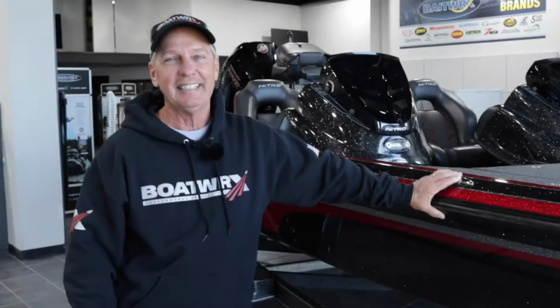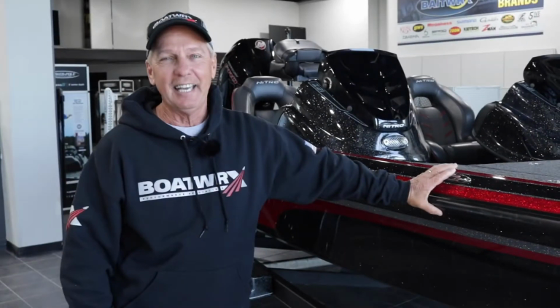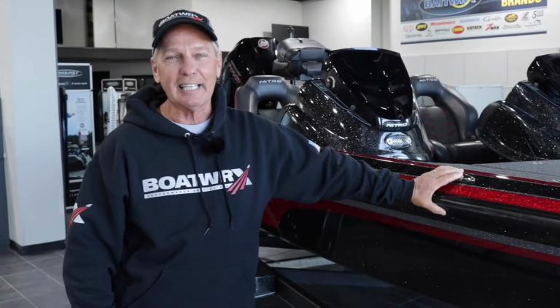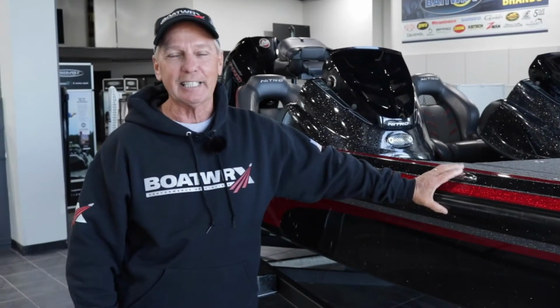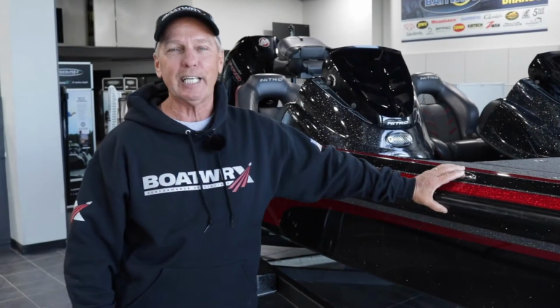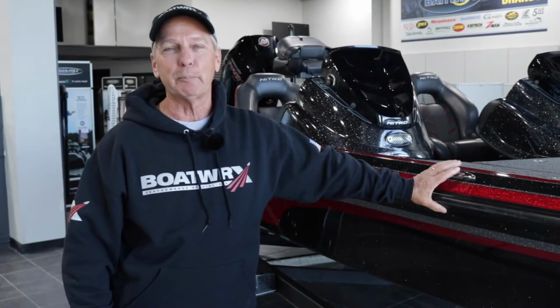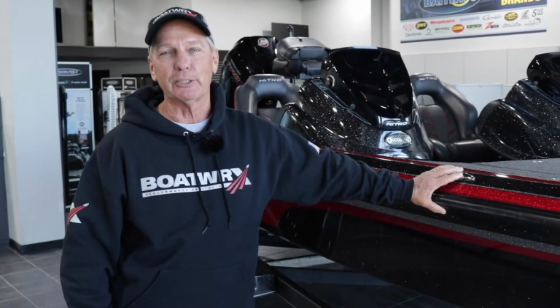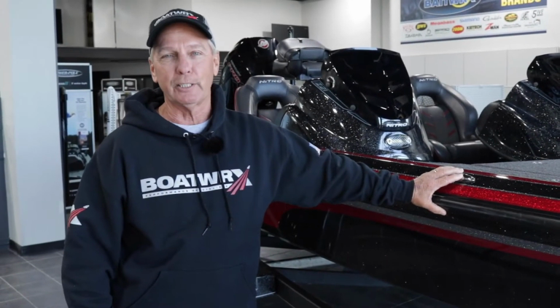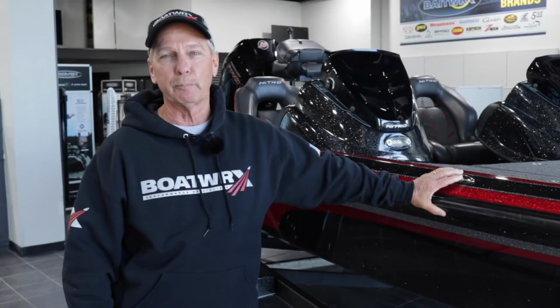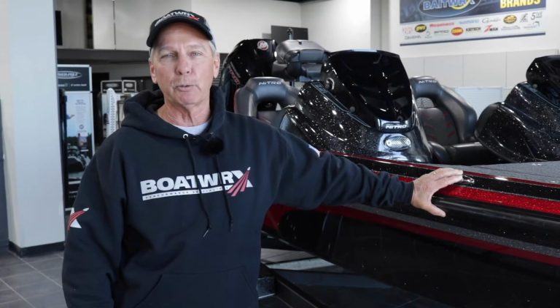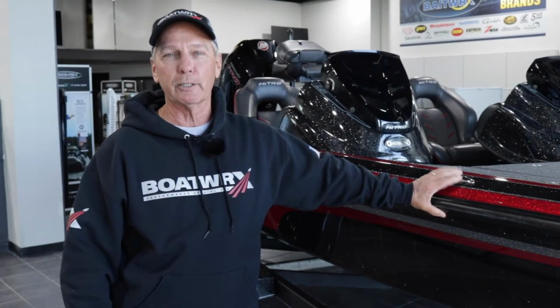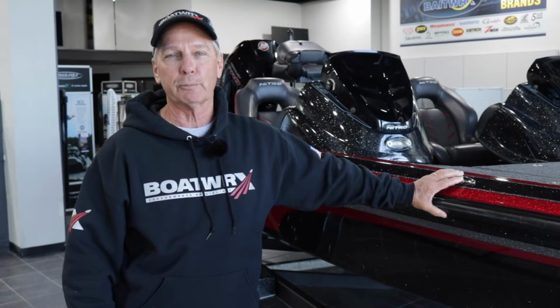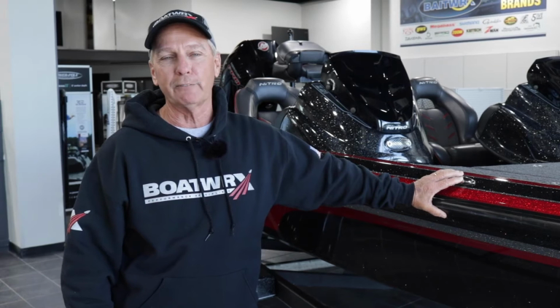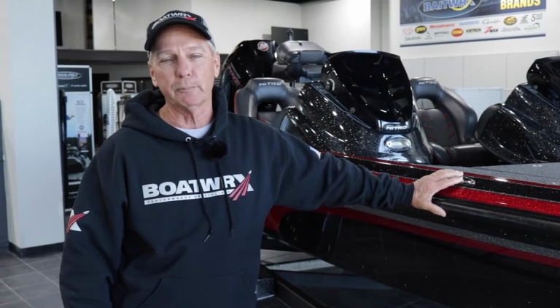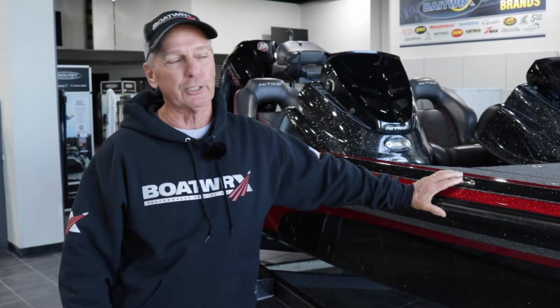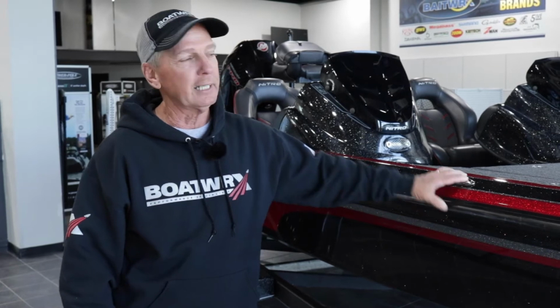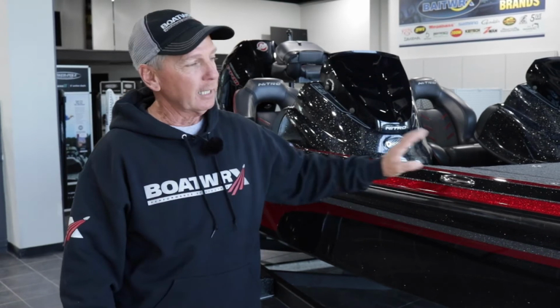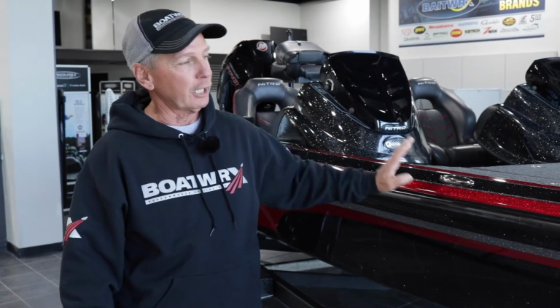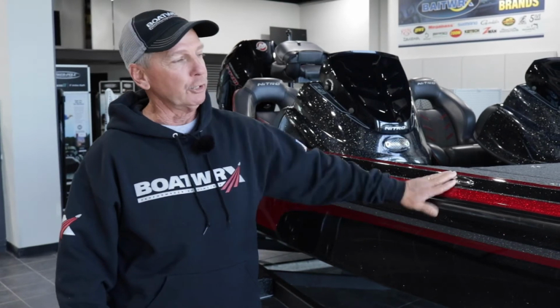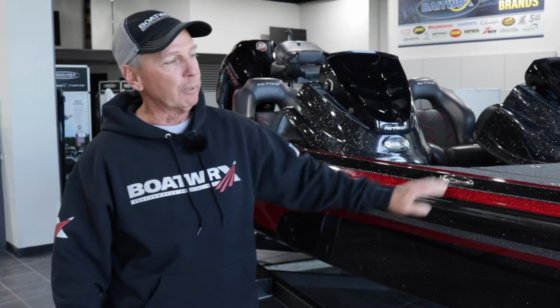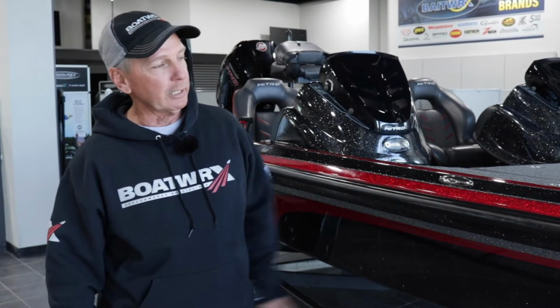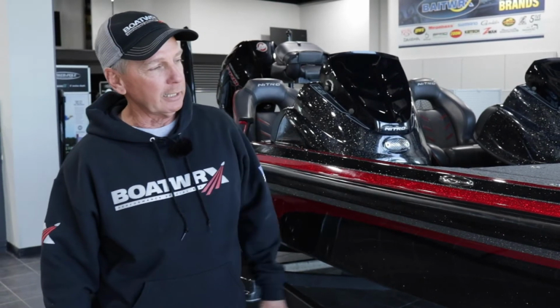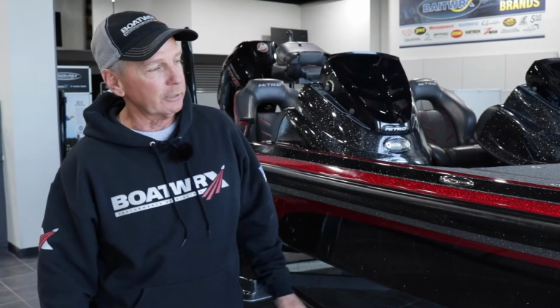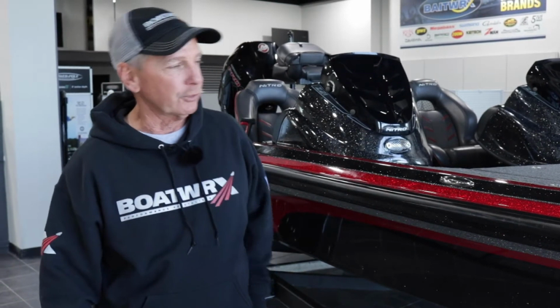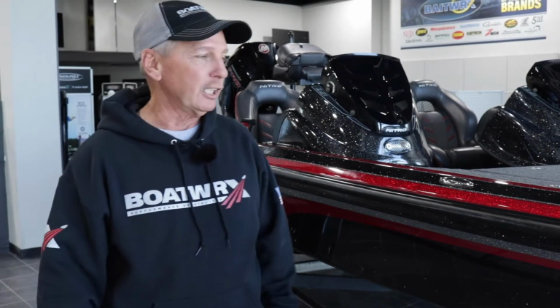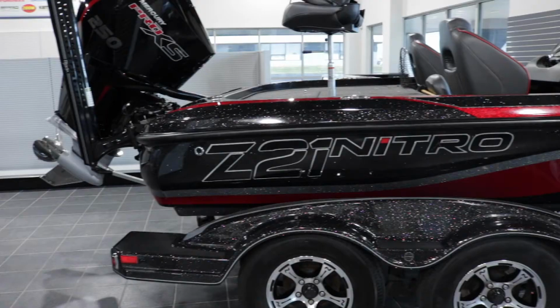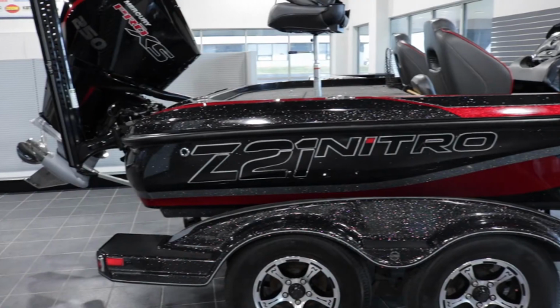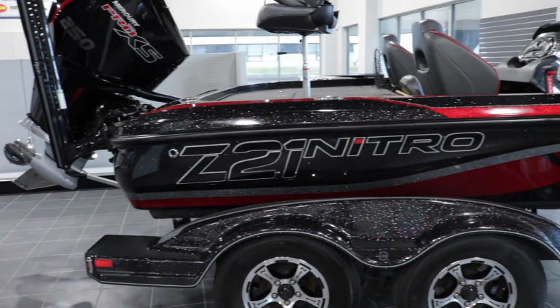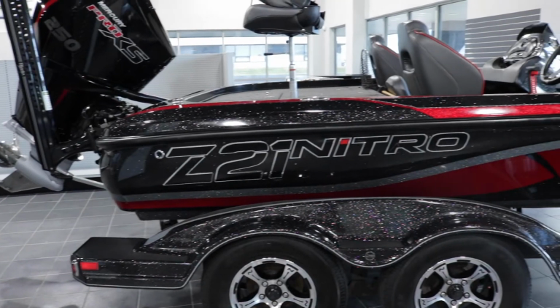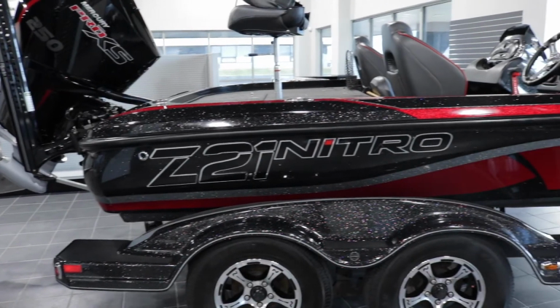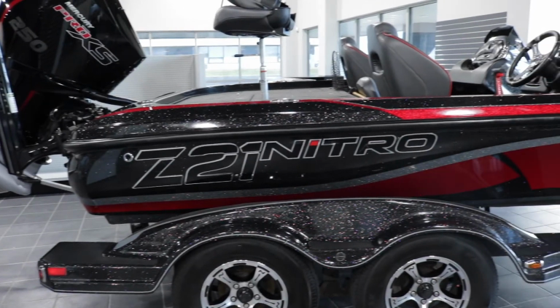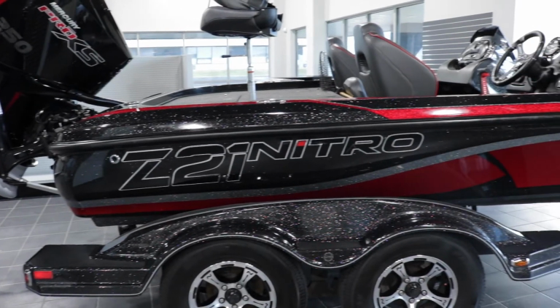Hey guys, Danny Burns here, Boatworks, Springfield, Missouri. Got a new boat in here. It's a Z21 Nitro.